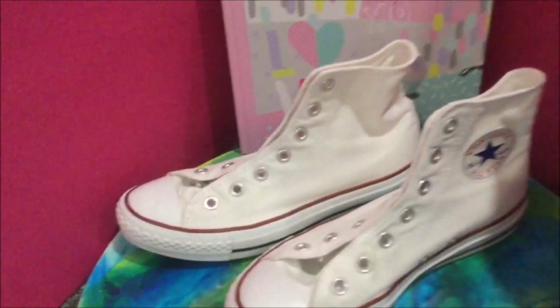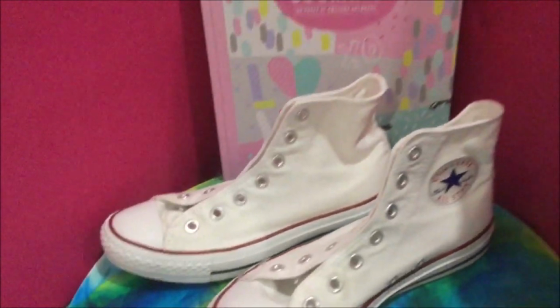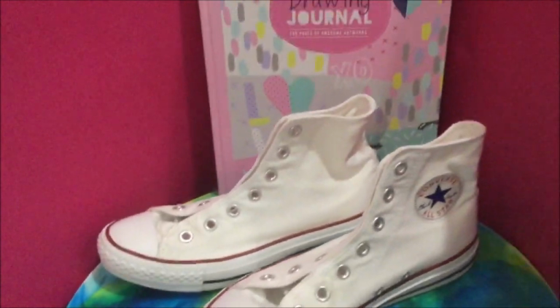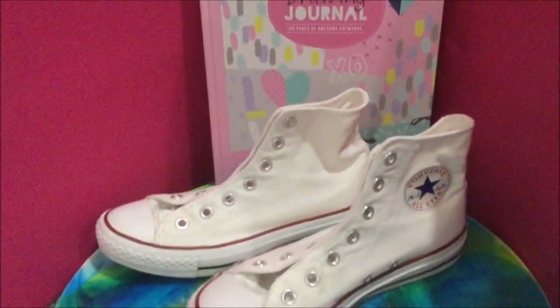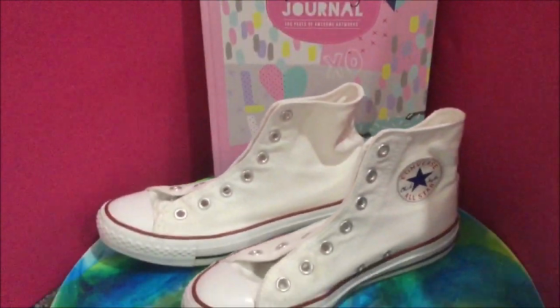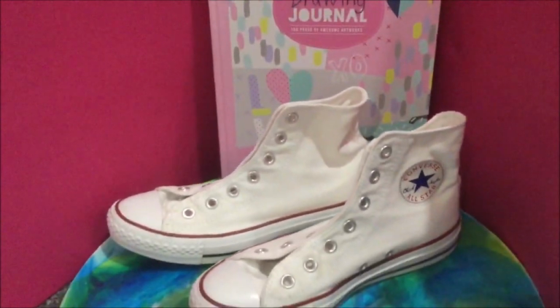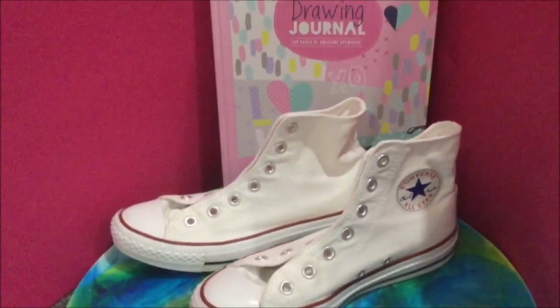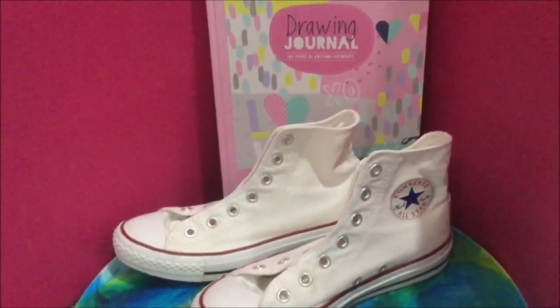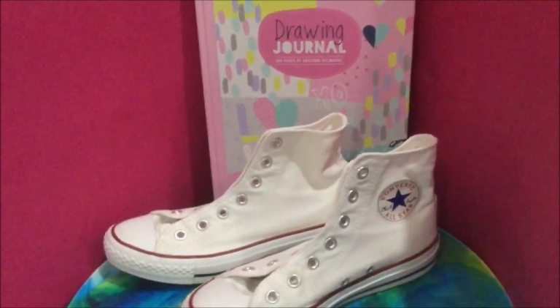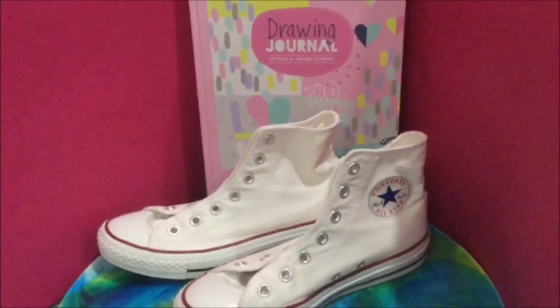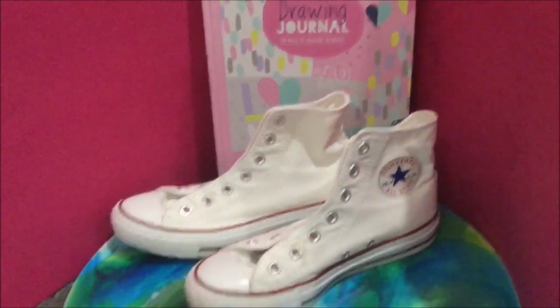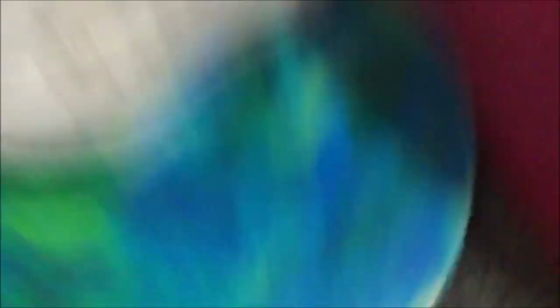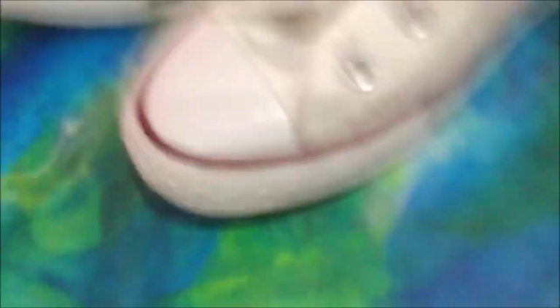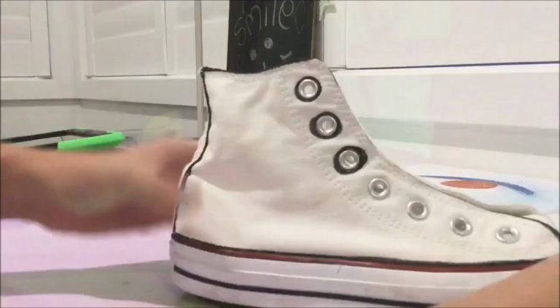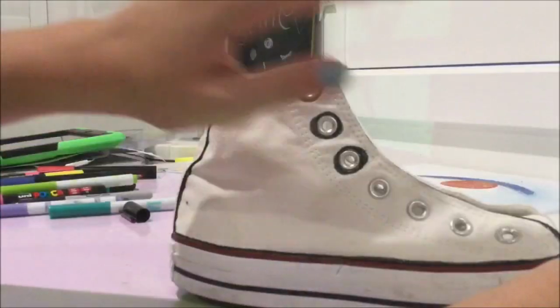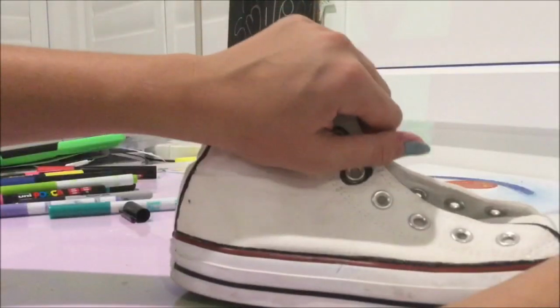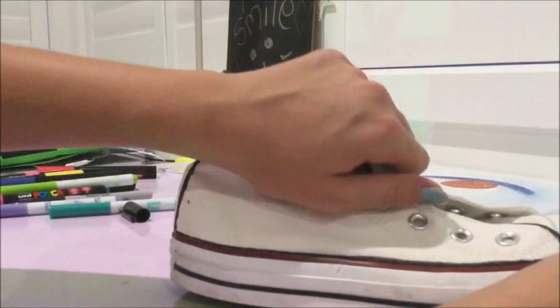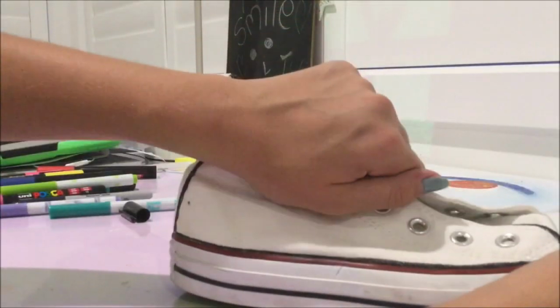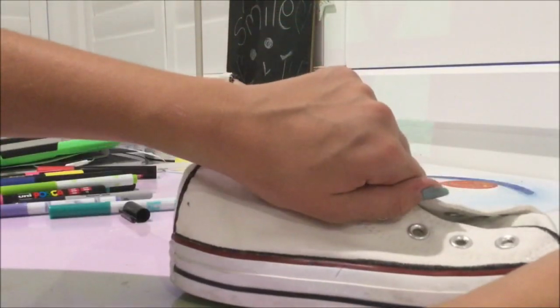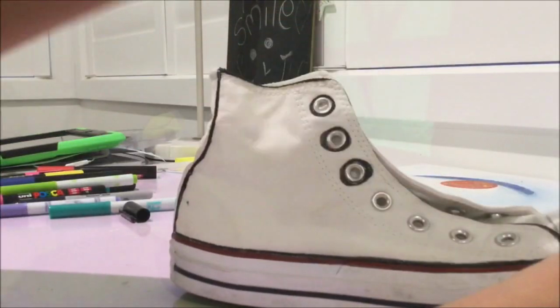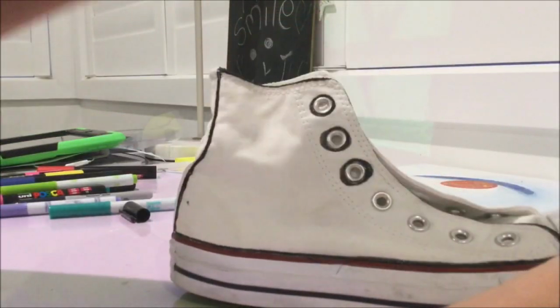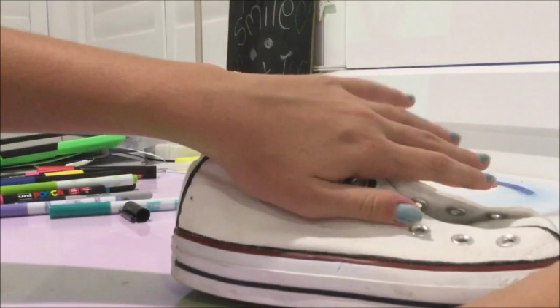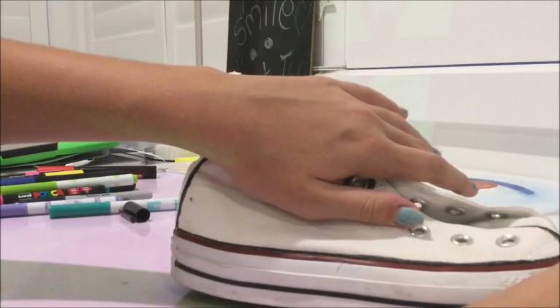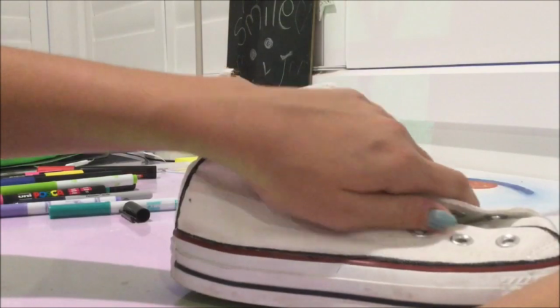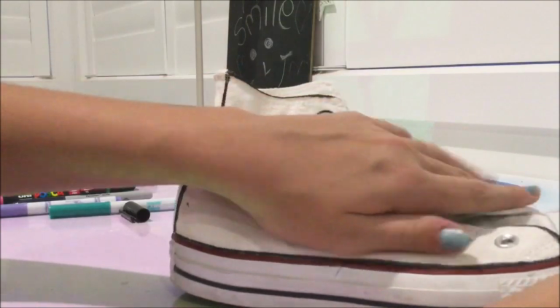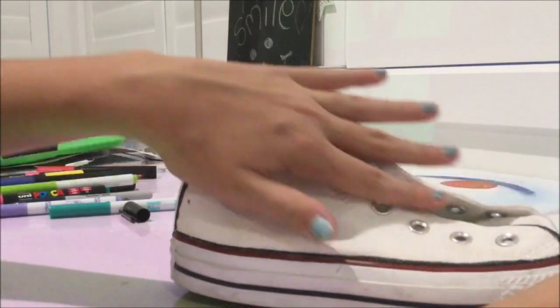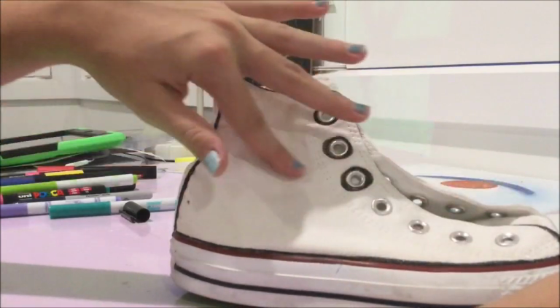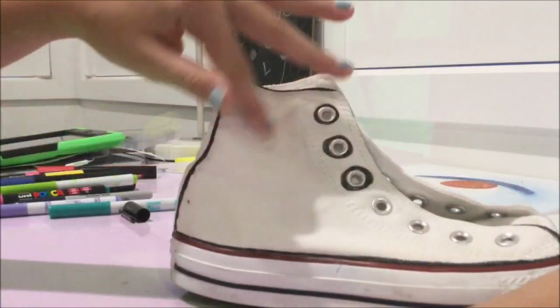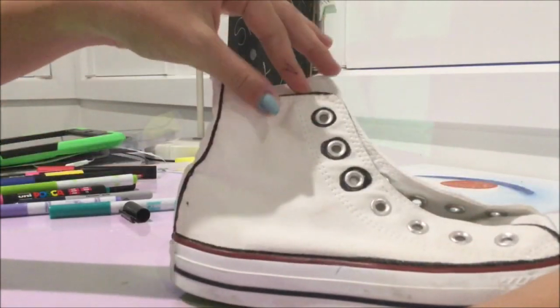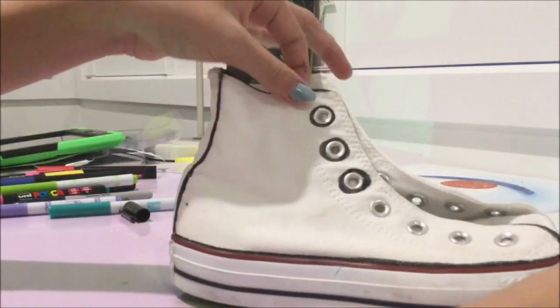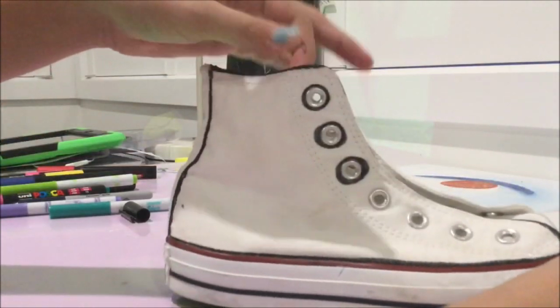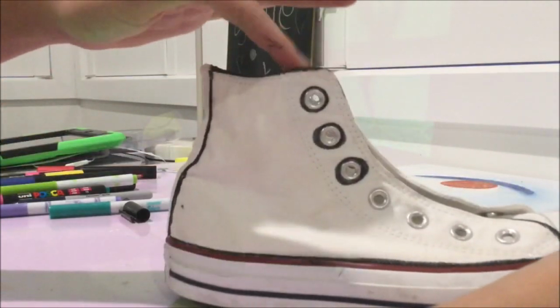Hey guys and welcome back to my channel. Today I'll be customizing my converse shoes. So let's get started.